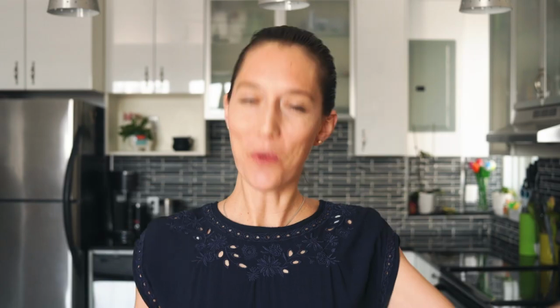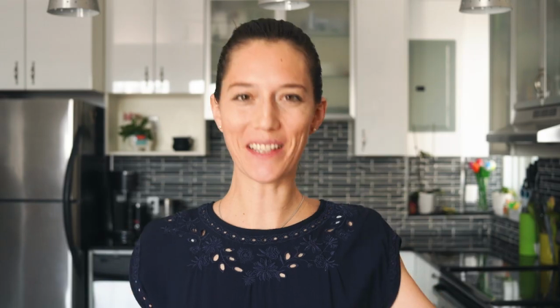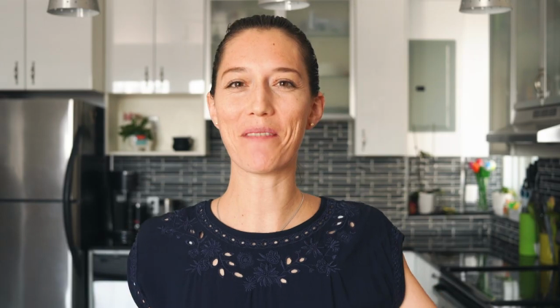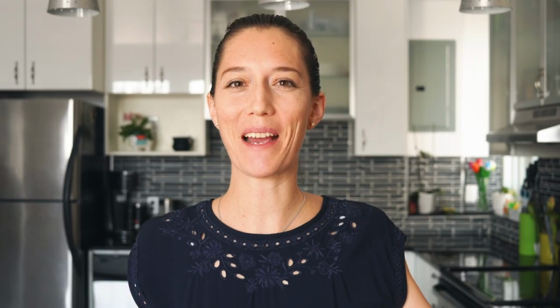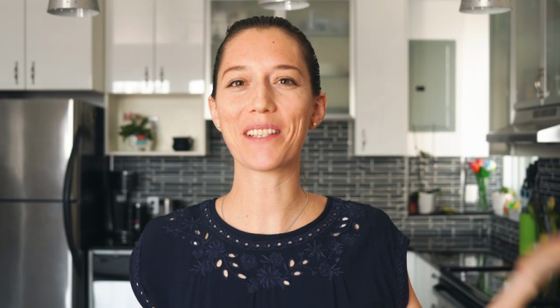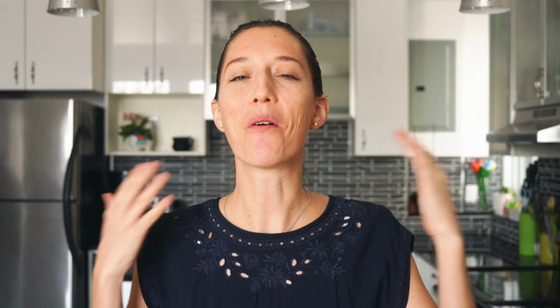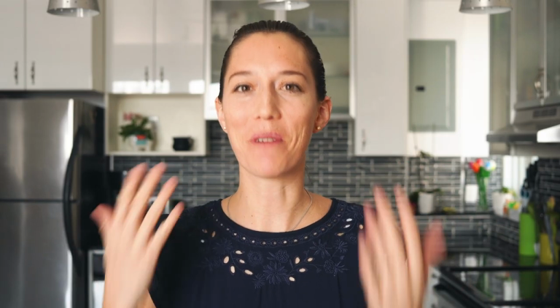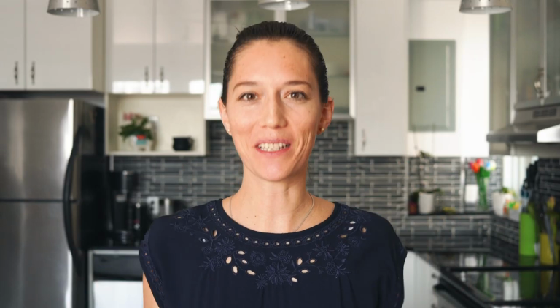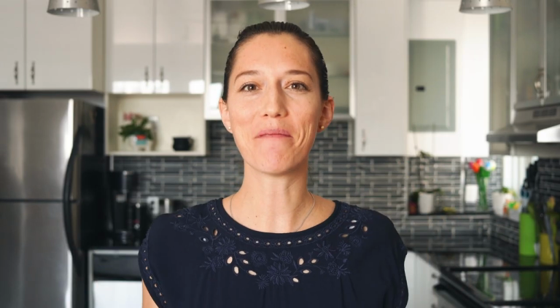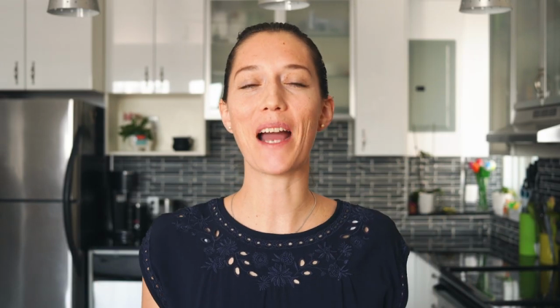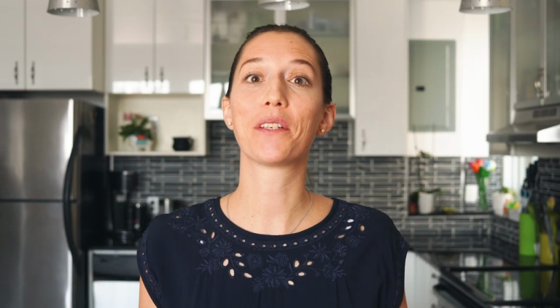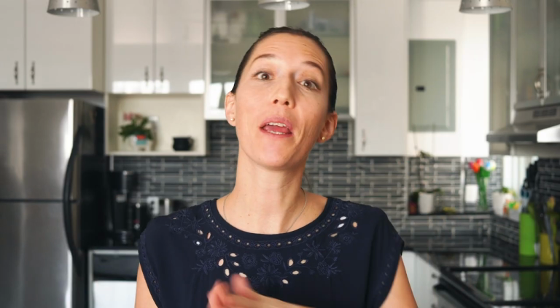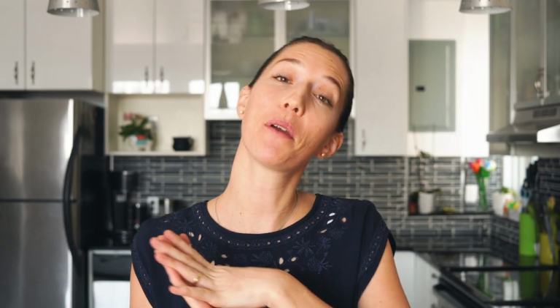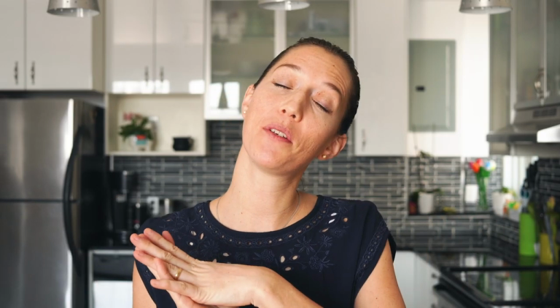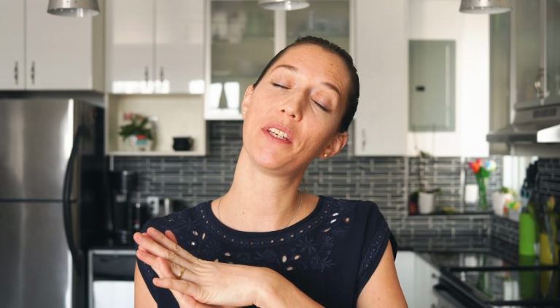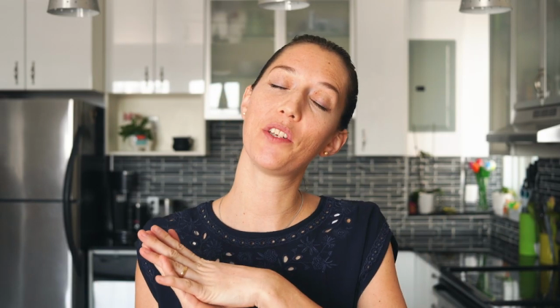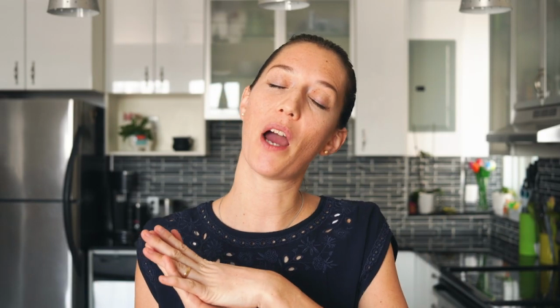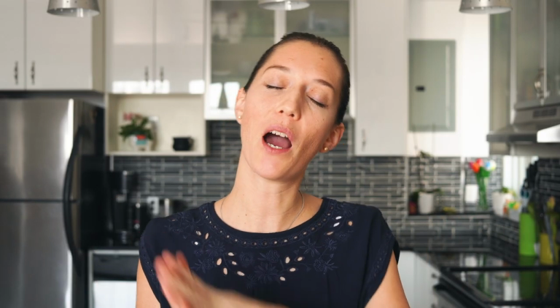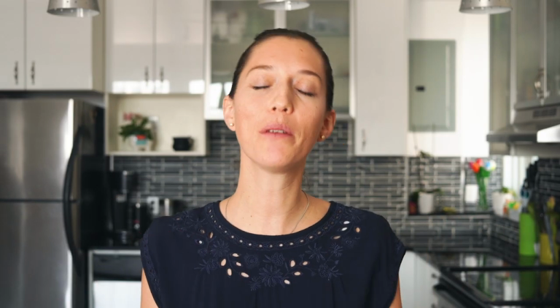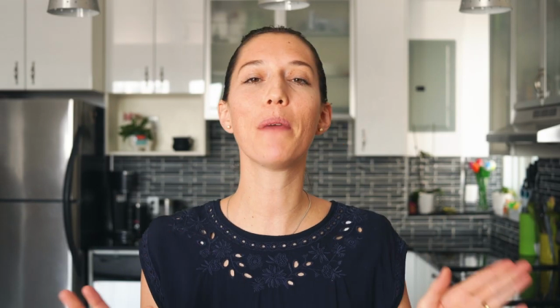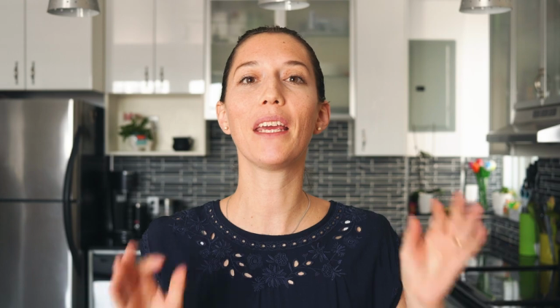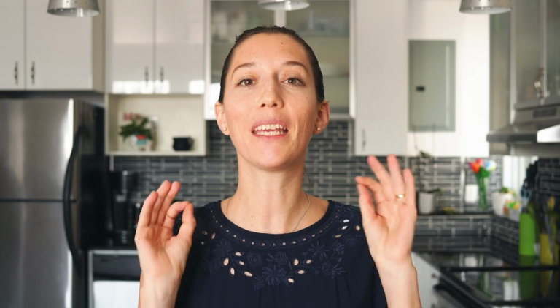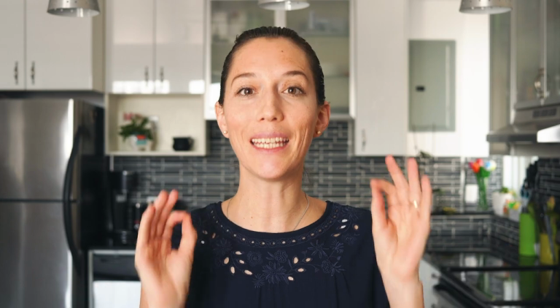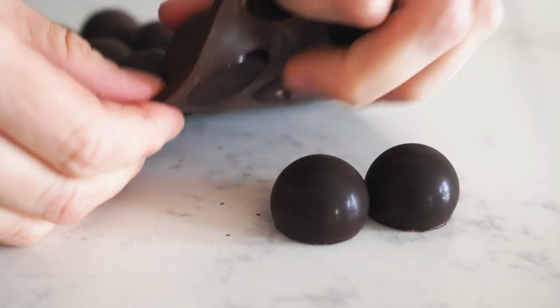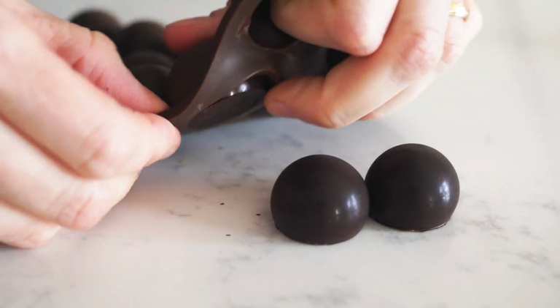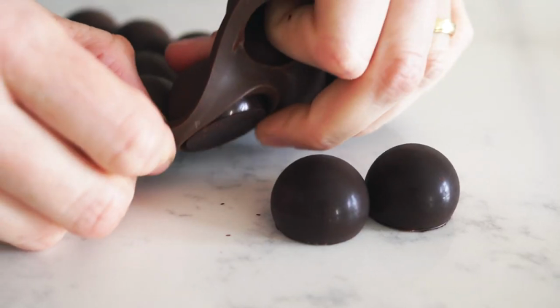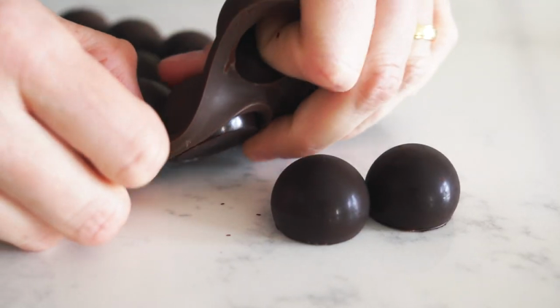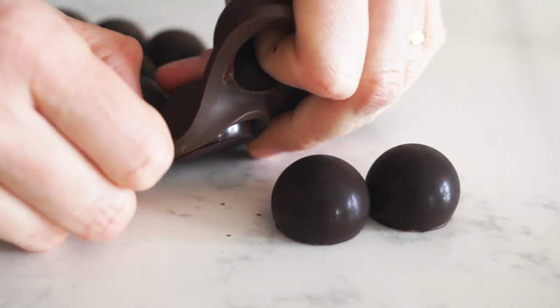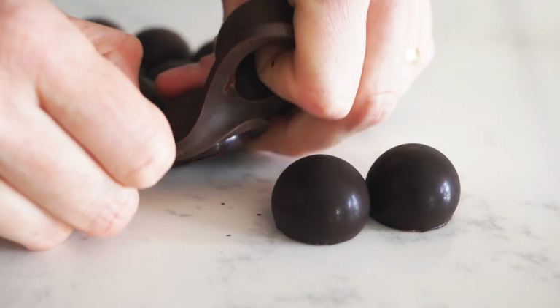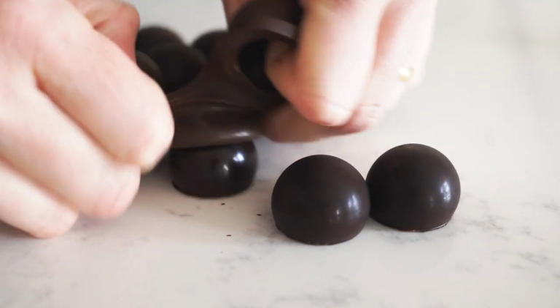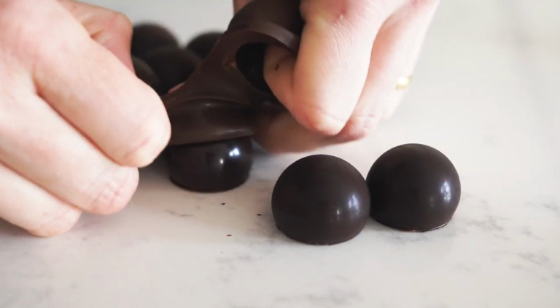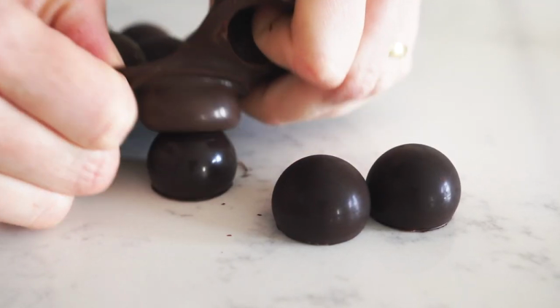What's up guys! Welcome back! Today I'm going to teach you how to make keto fat bombs.